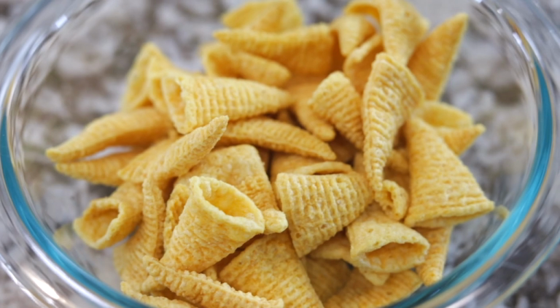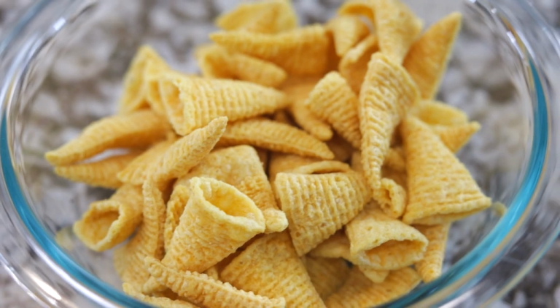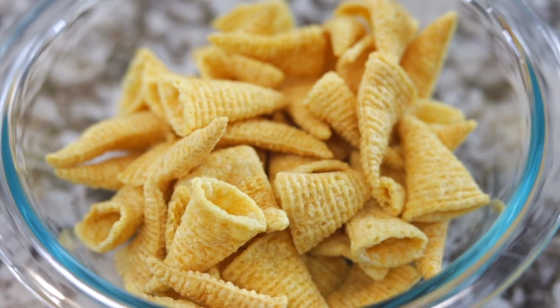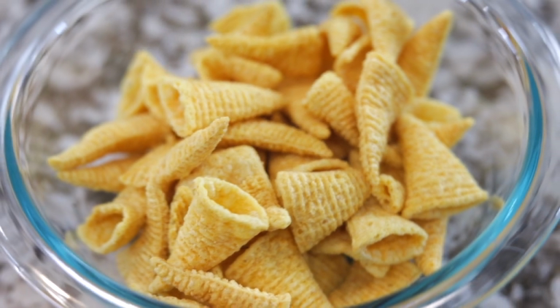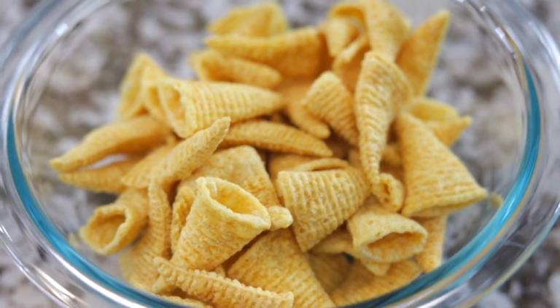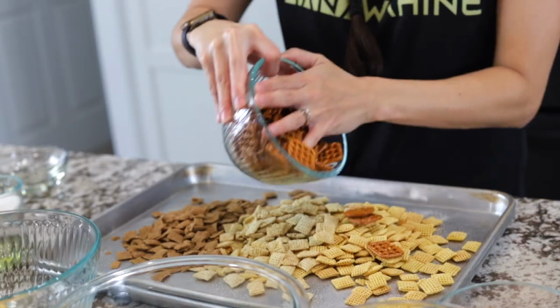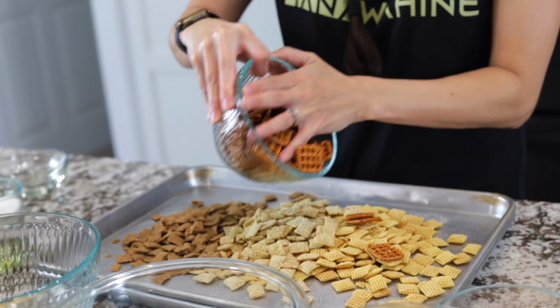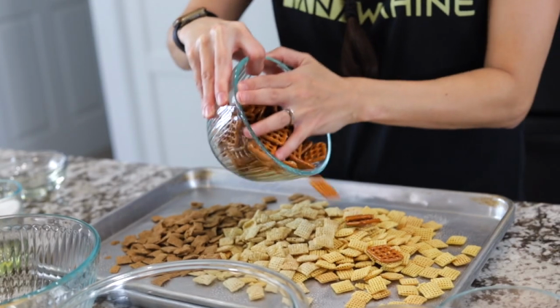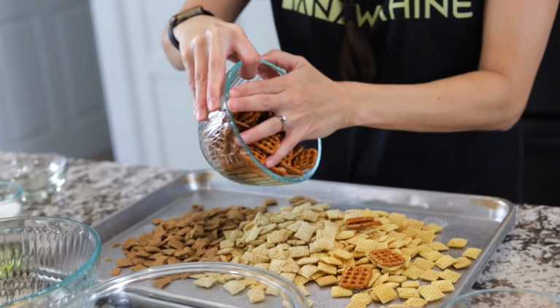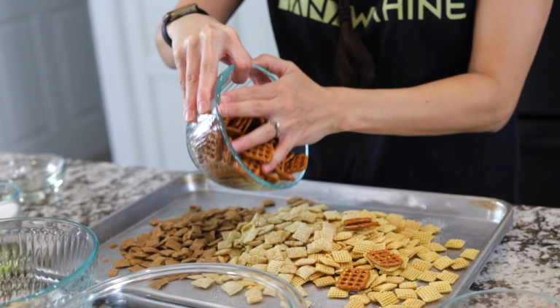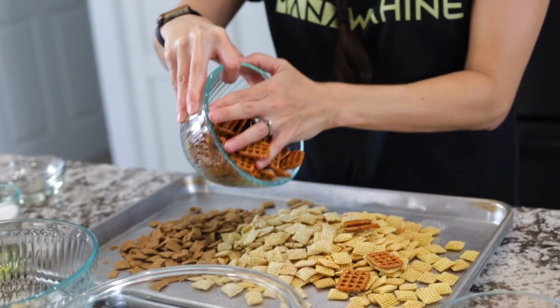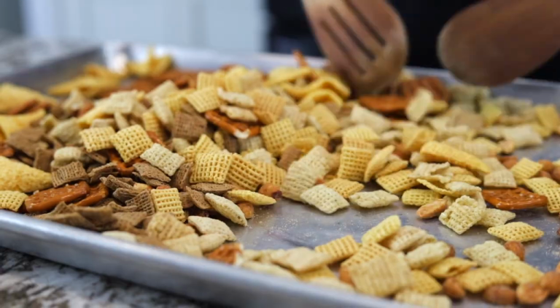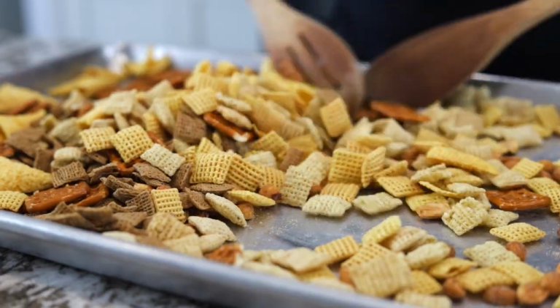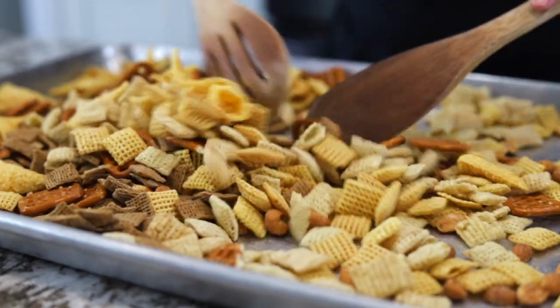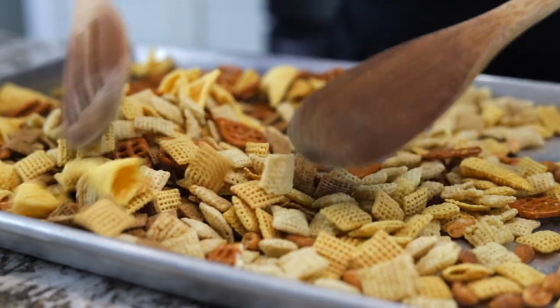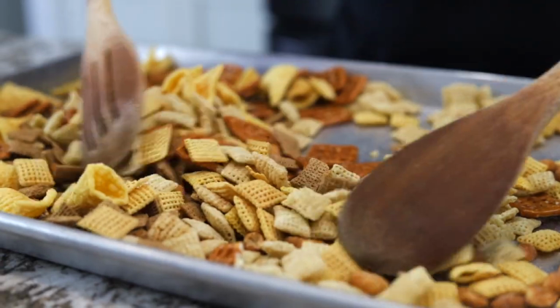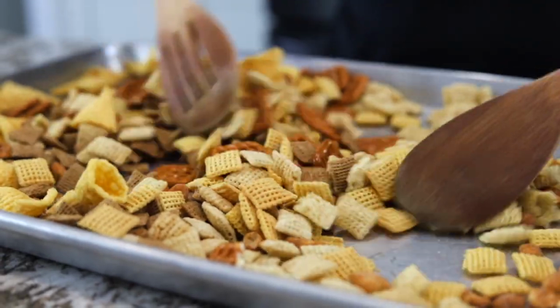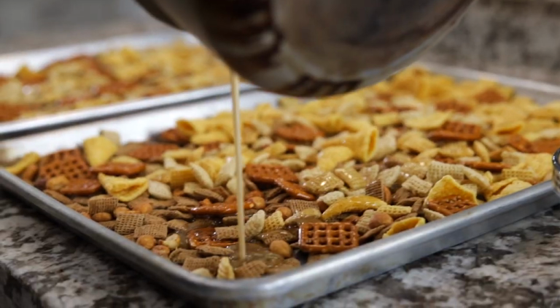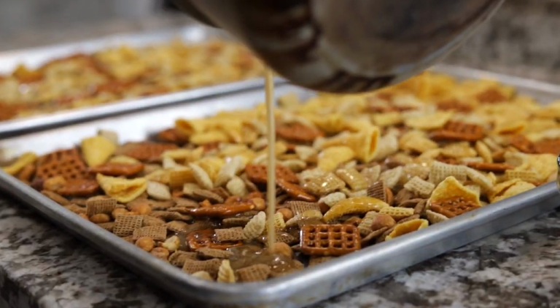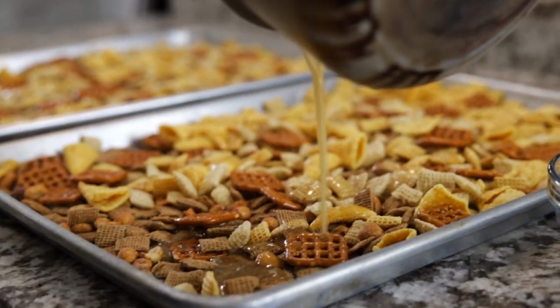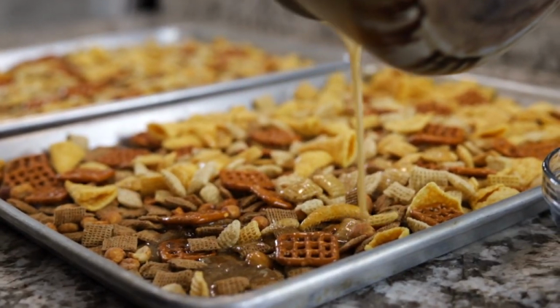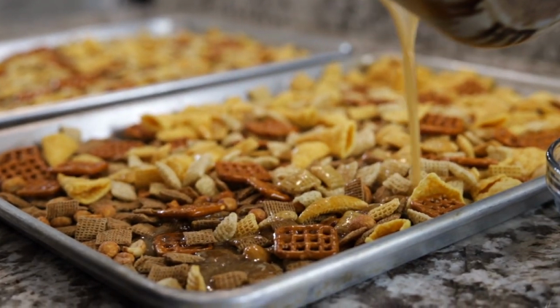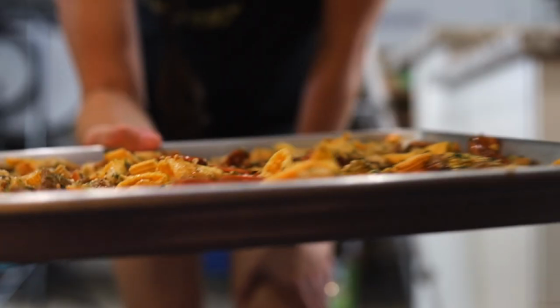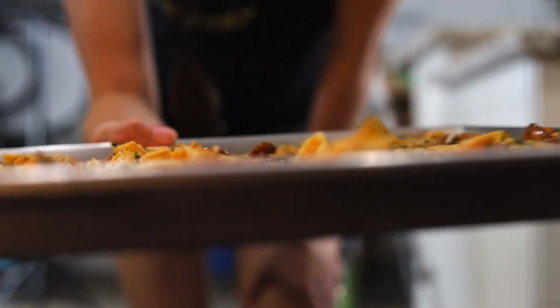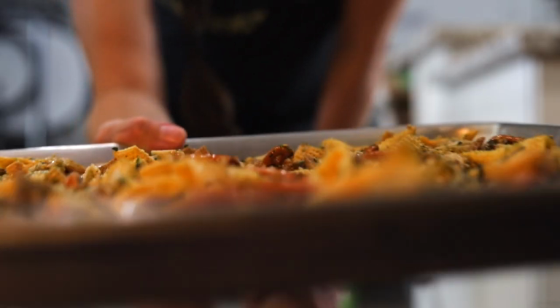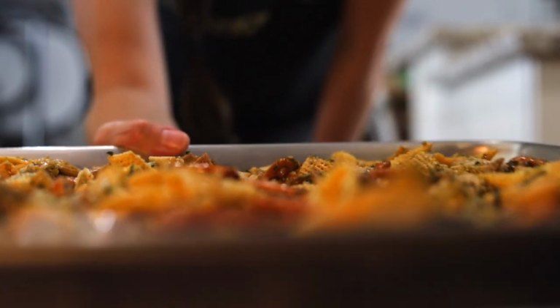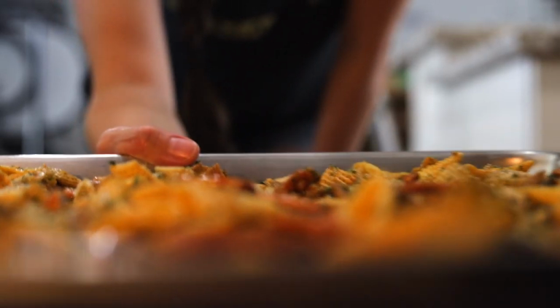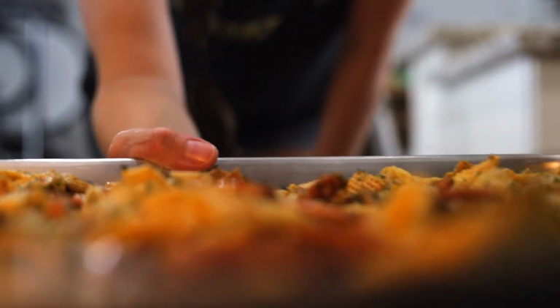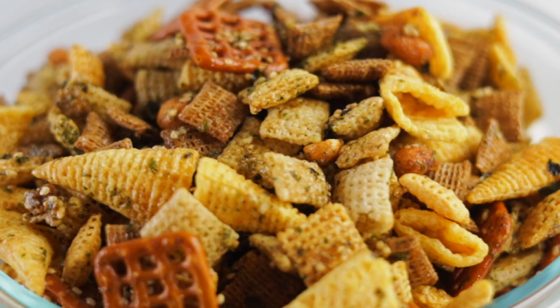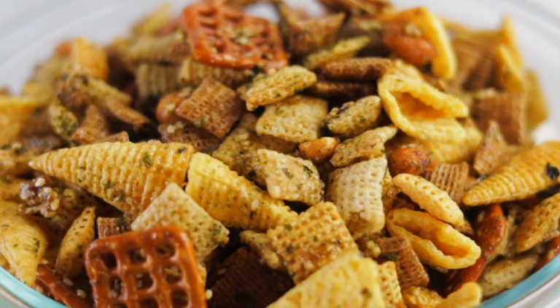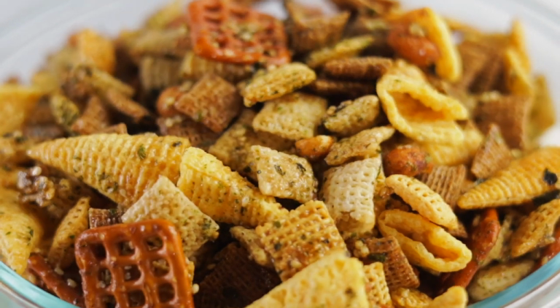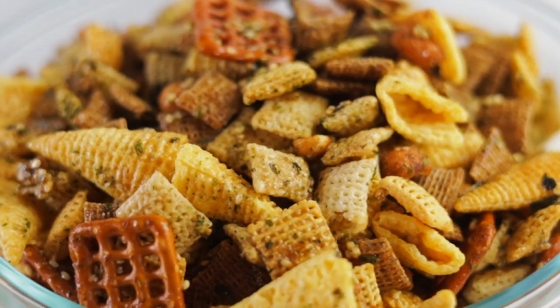This crispy, sweet, and salty treat is one of Hawai'i's favorite snacks and a recipe you definitely need to try.